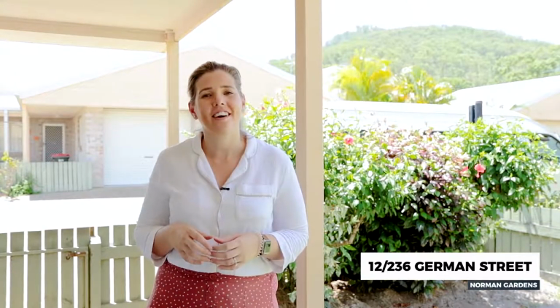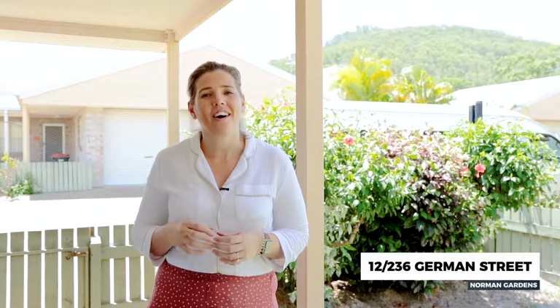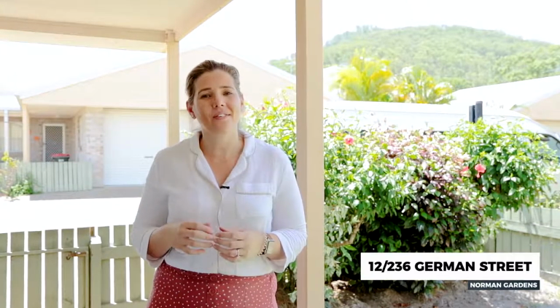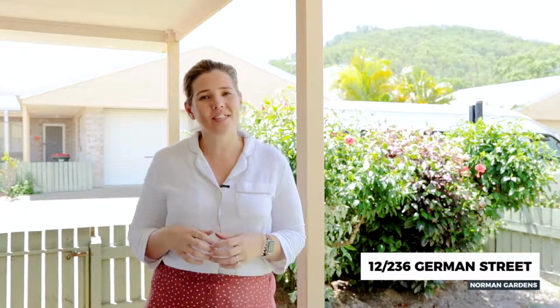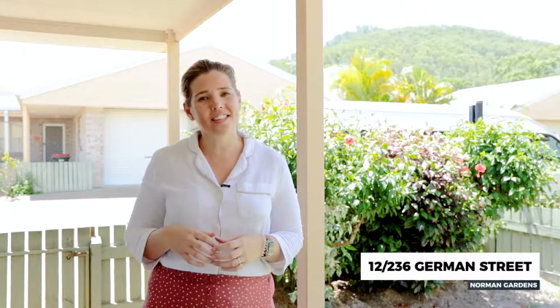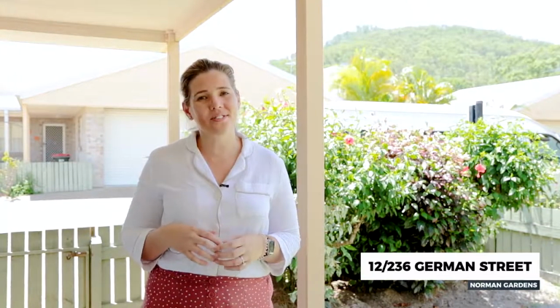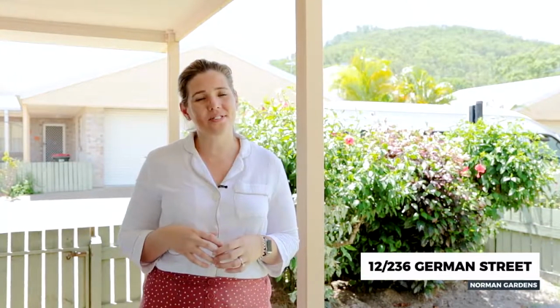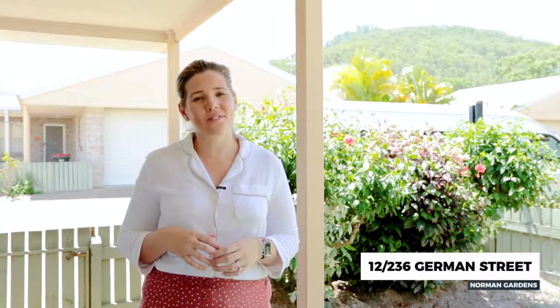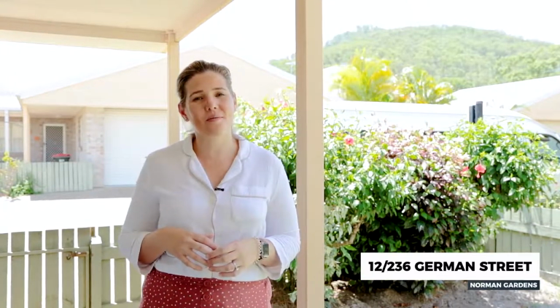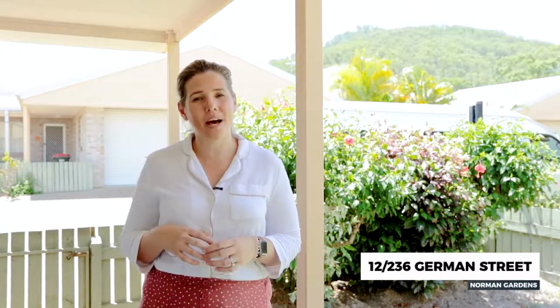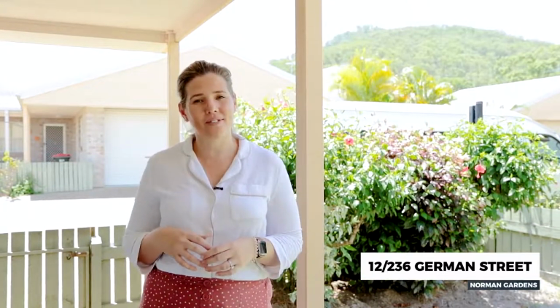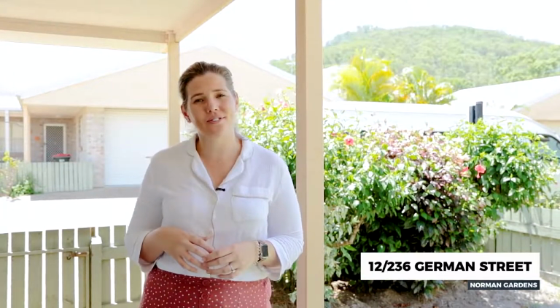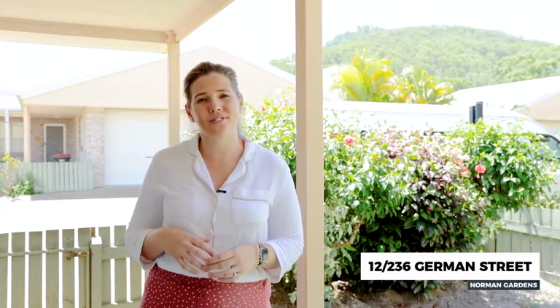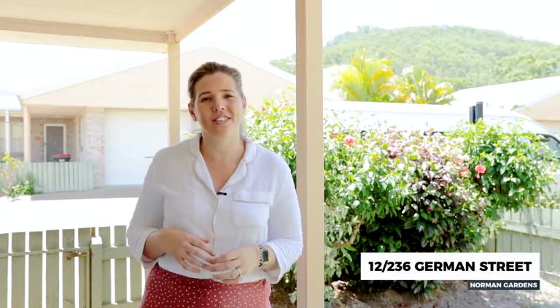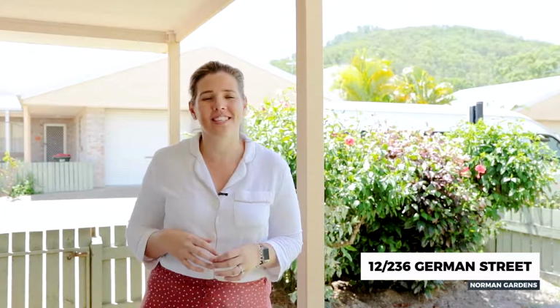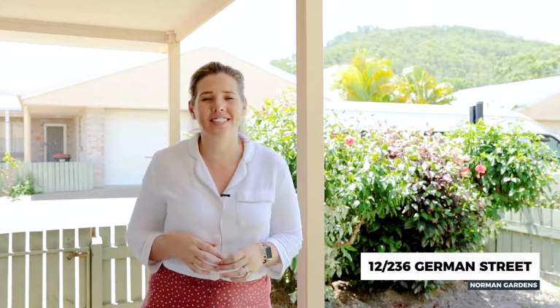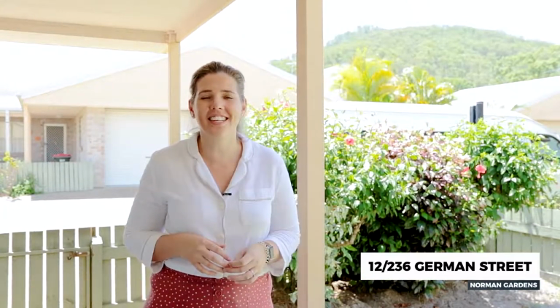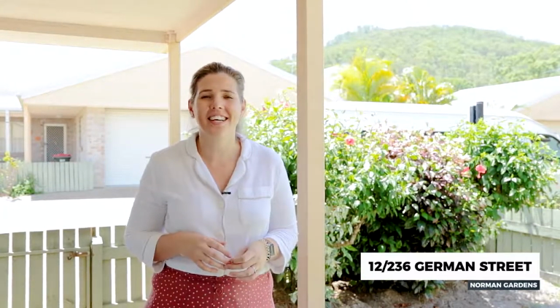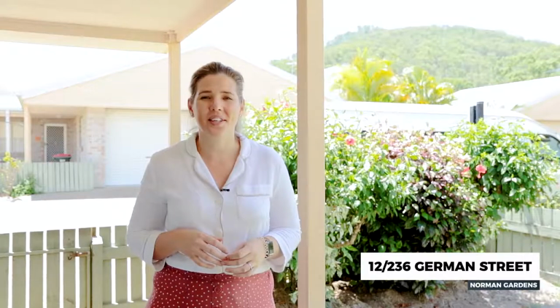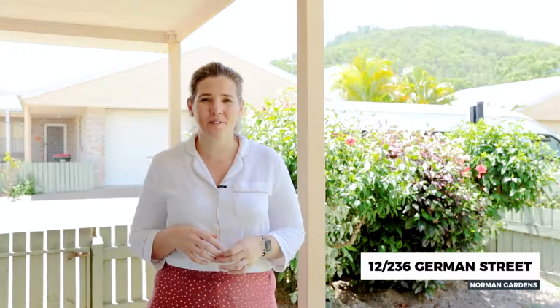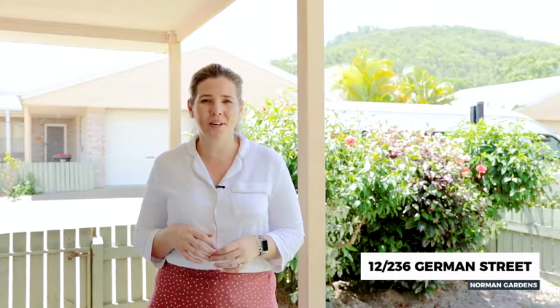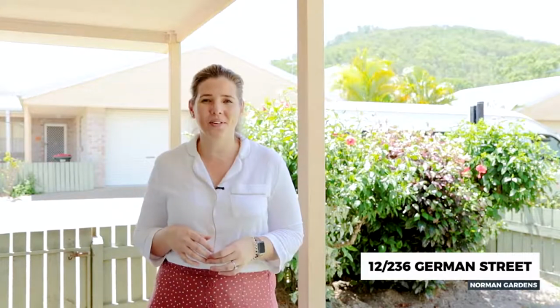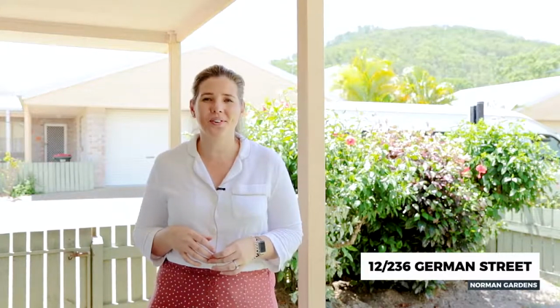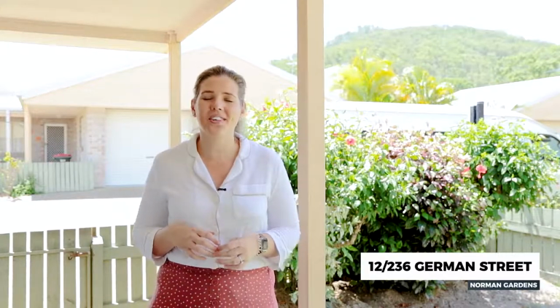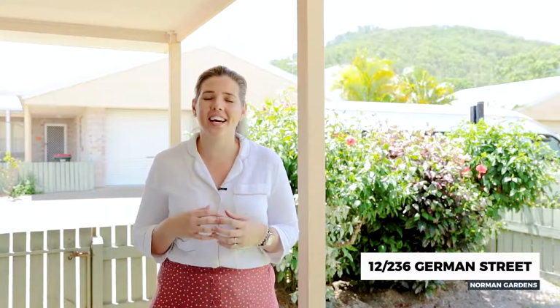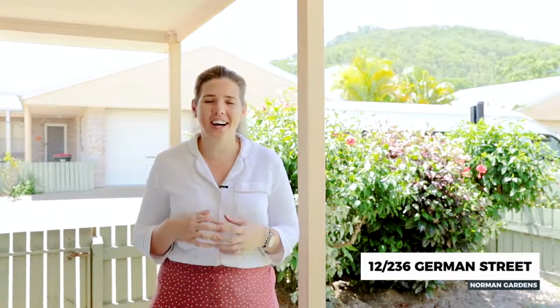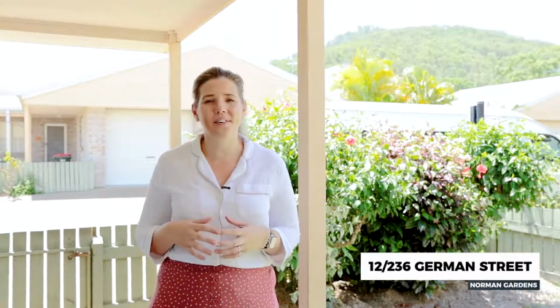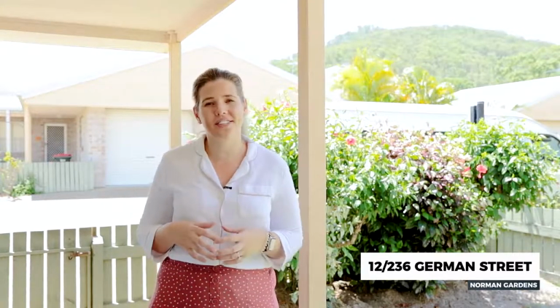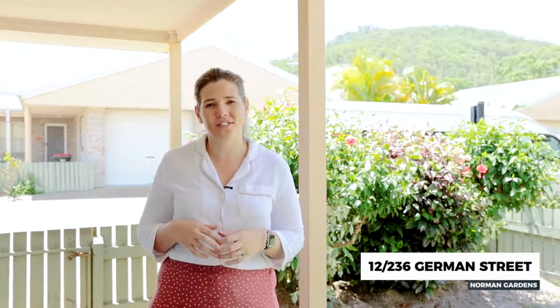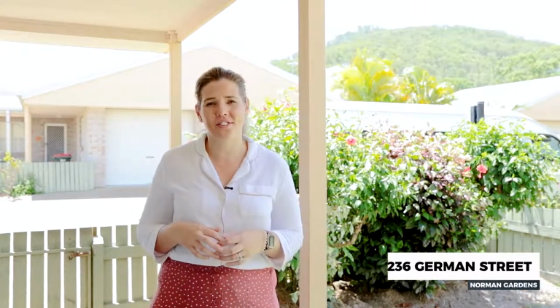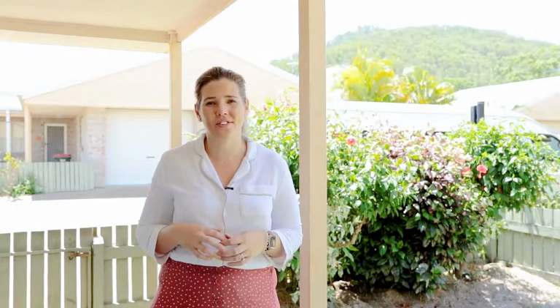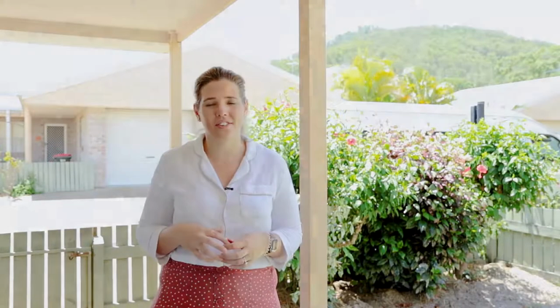I'm Talitha Dodson from Padro Driscoll Real Estate — give me a call, I can't wait to show you through.